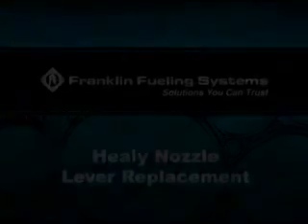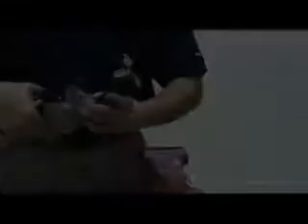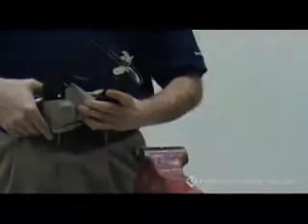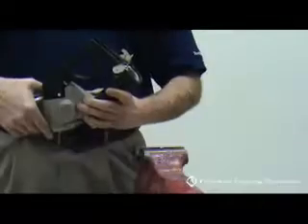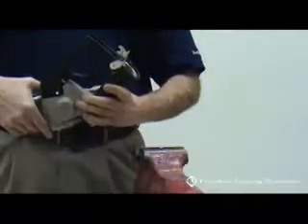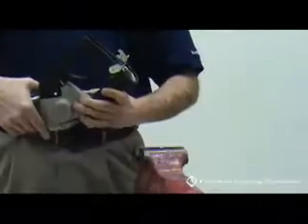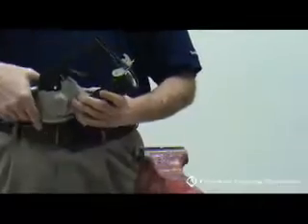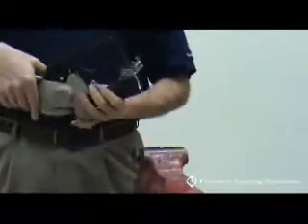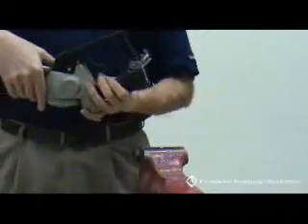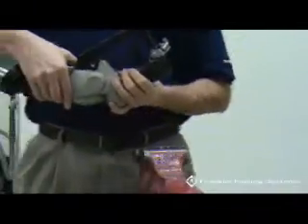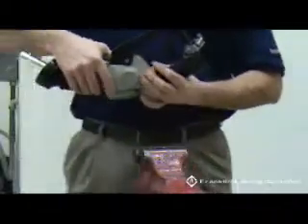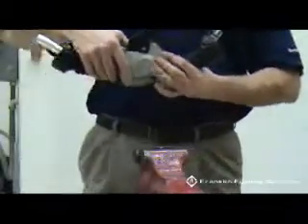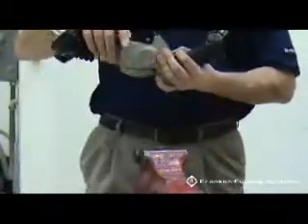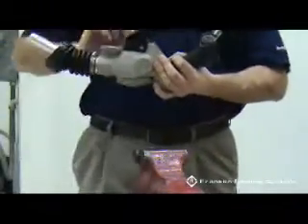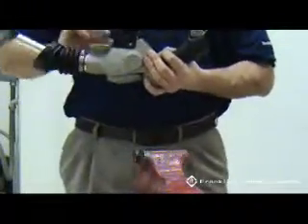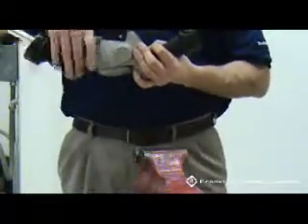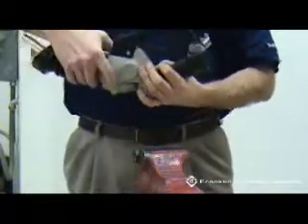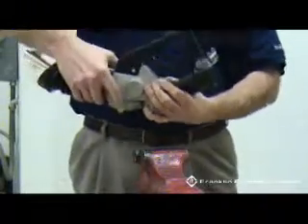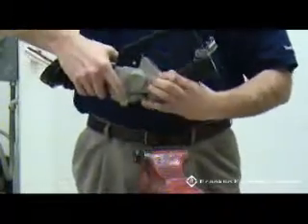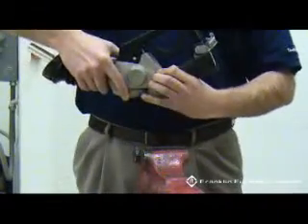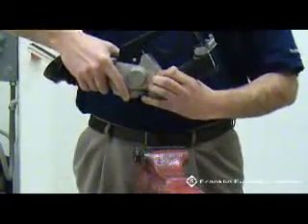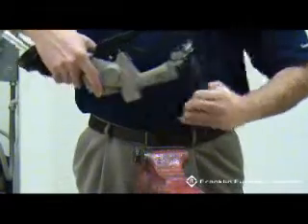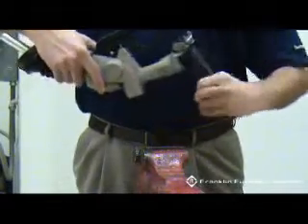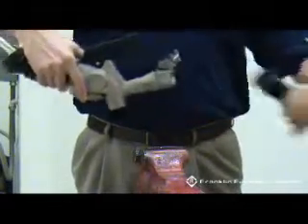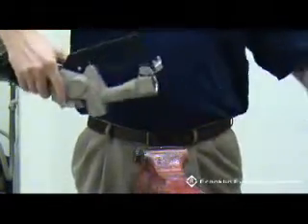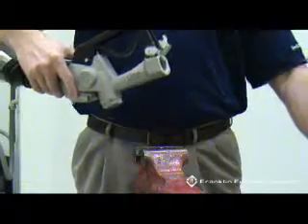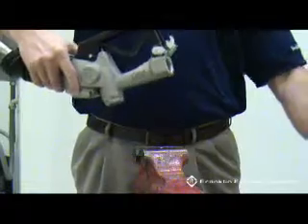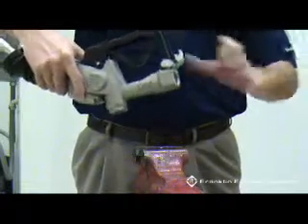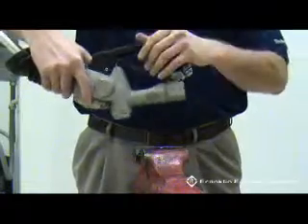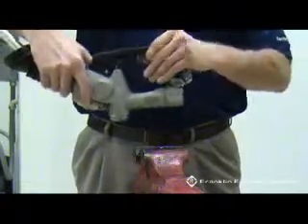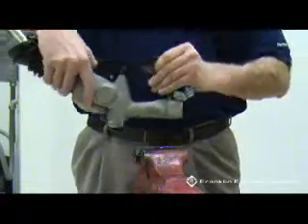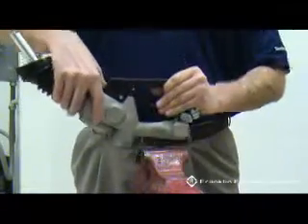First, remove the handle cover. Grasp the lower edge of the handle cover and pull the cover off in an upward motion.